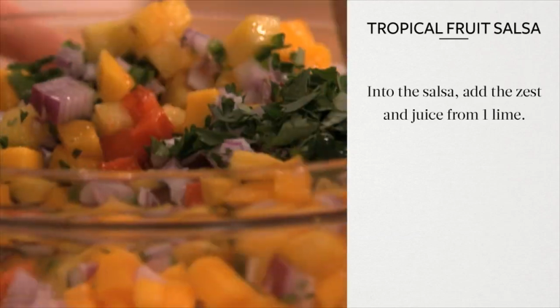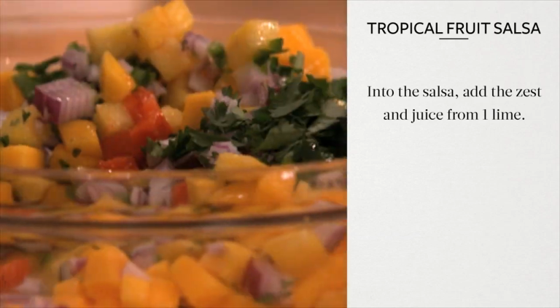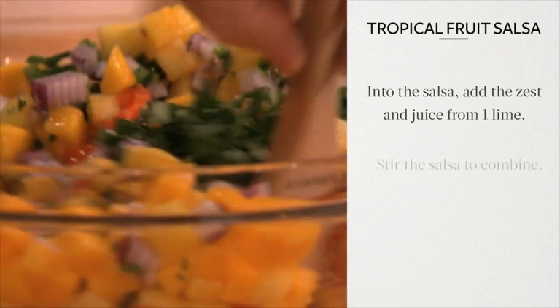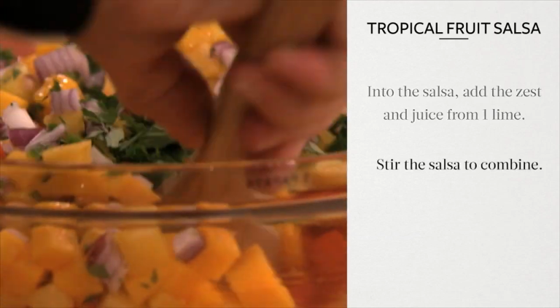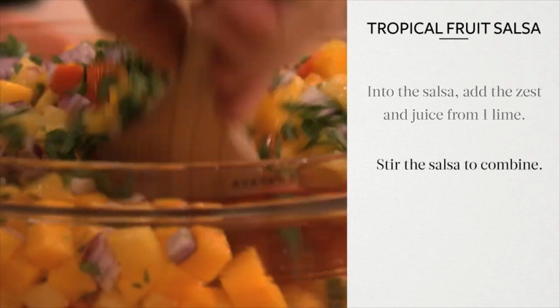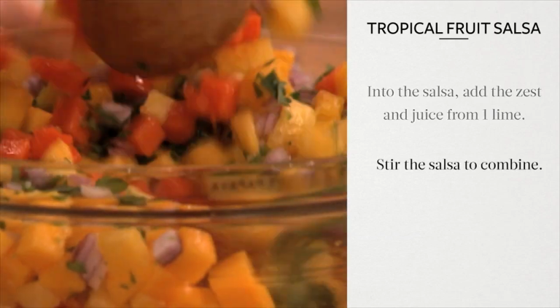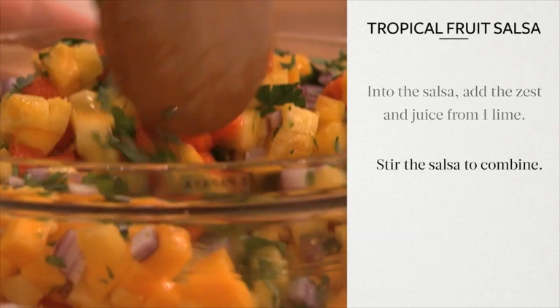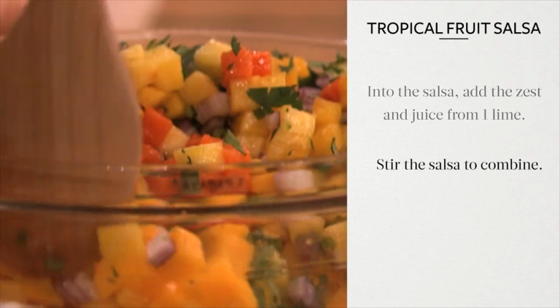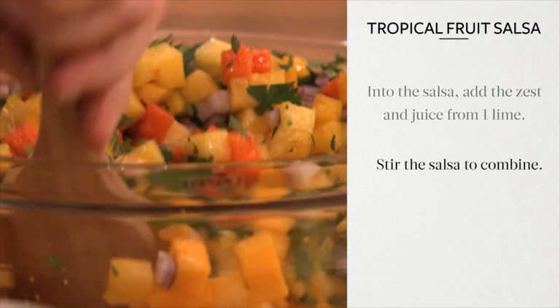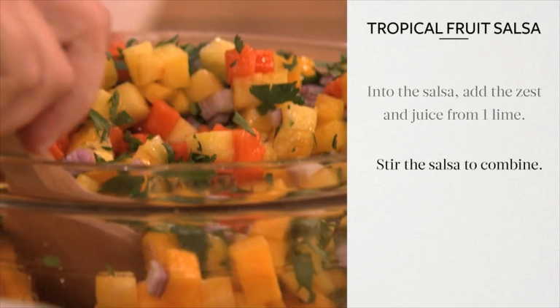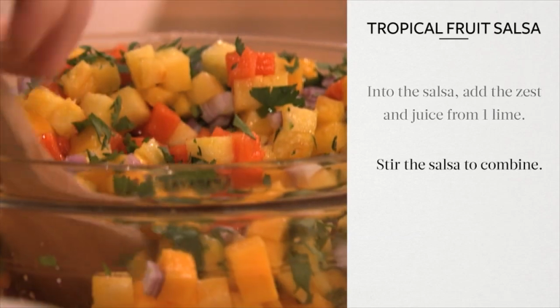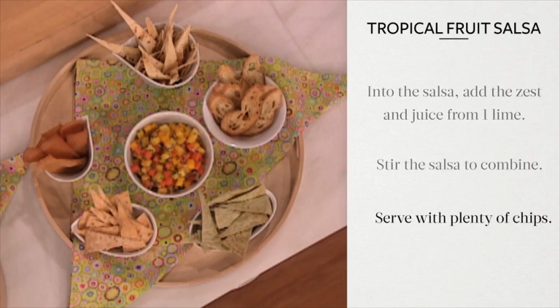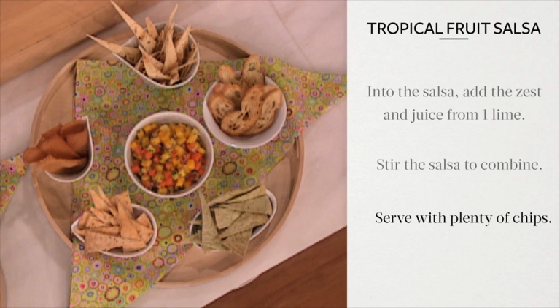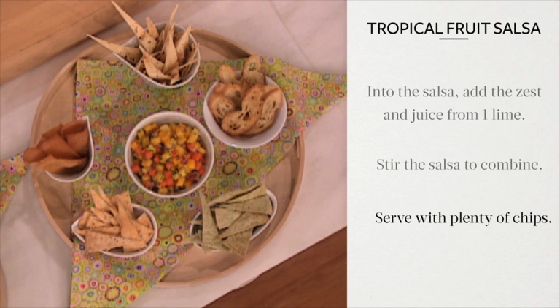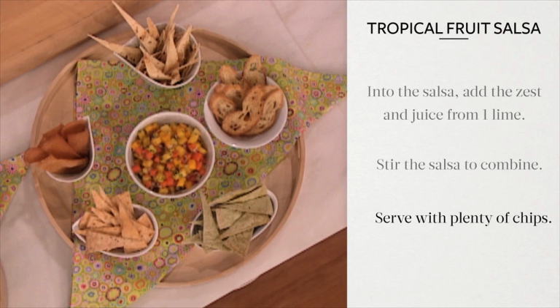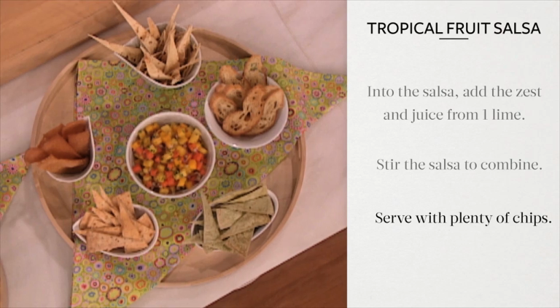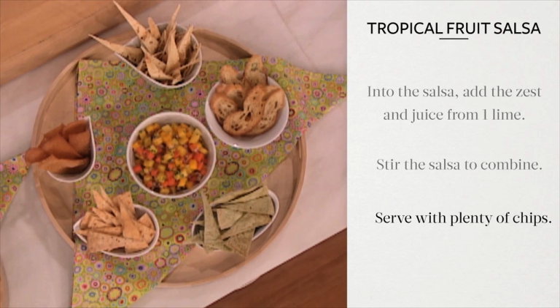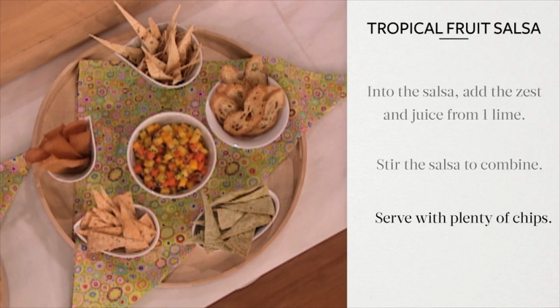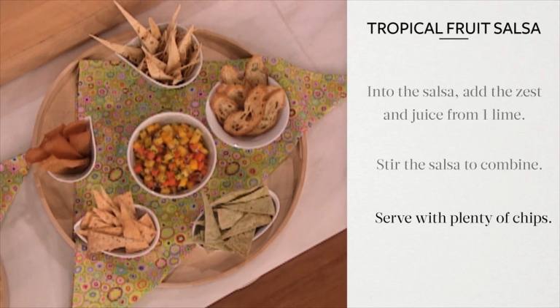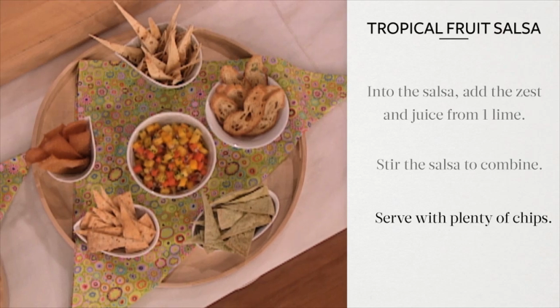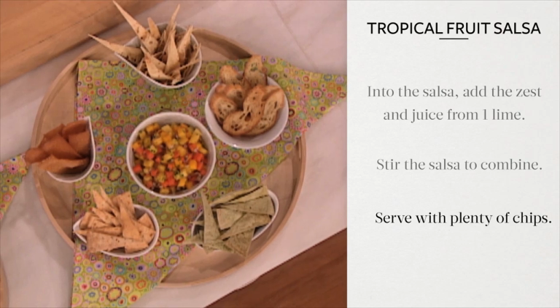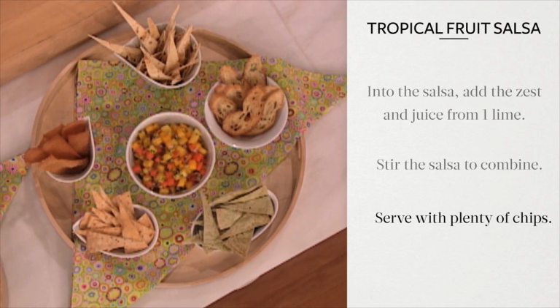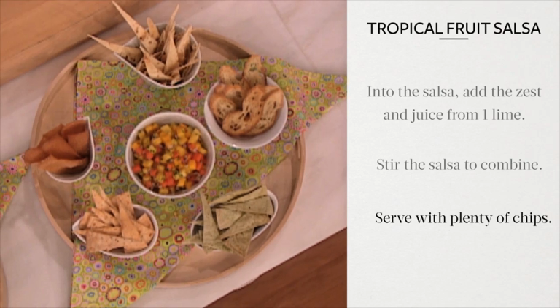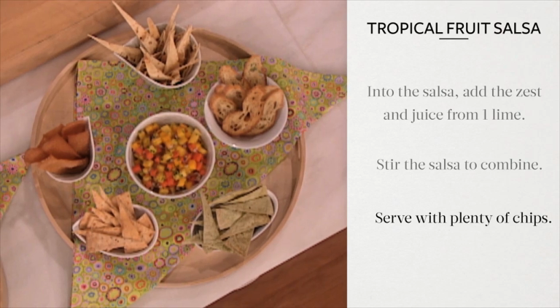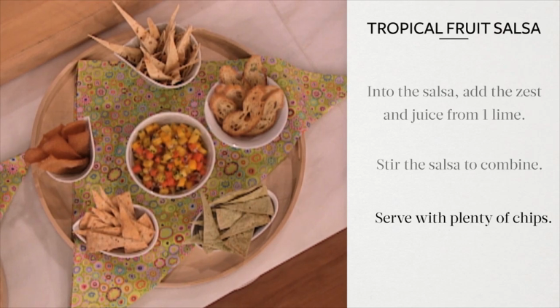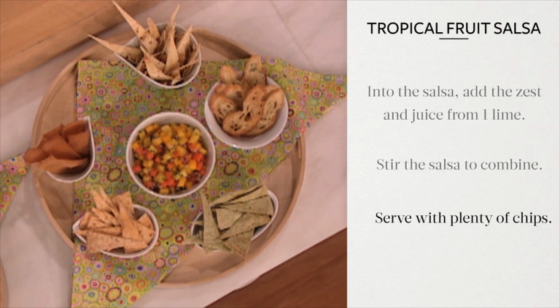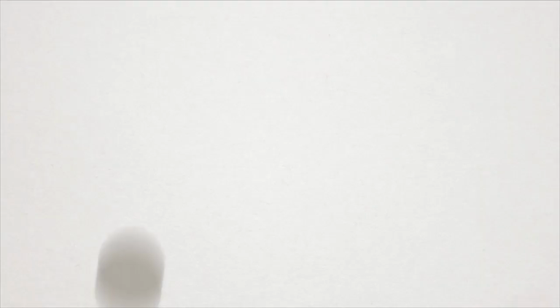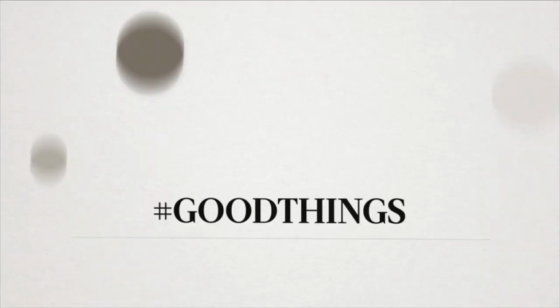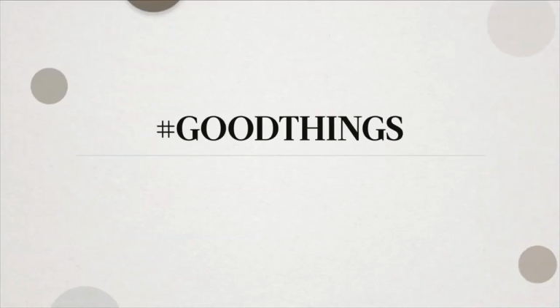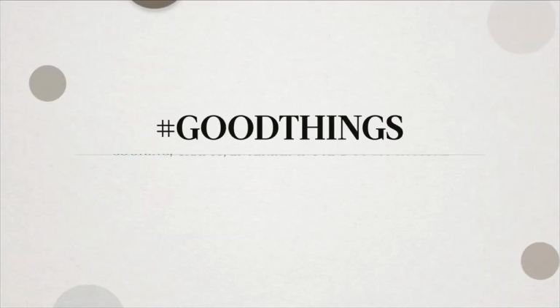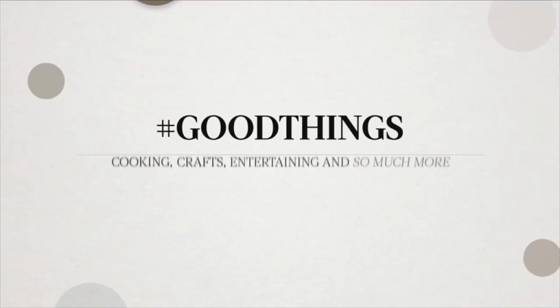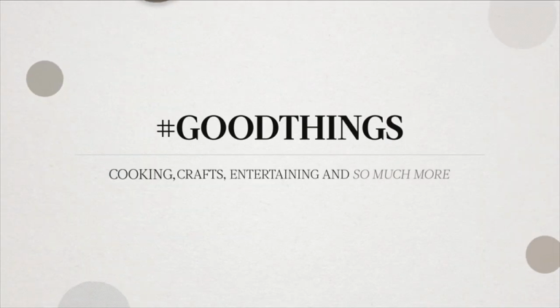Stir the salsa to combine, and serve with plenty of chips. It's a good thing.